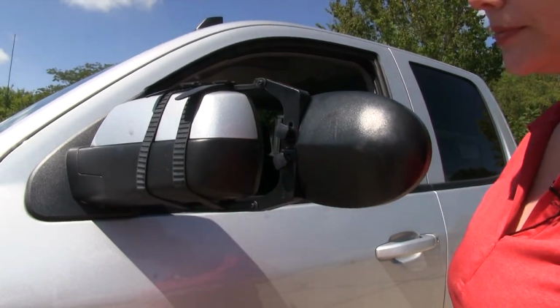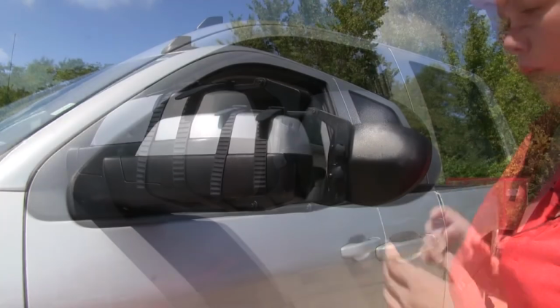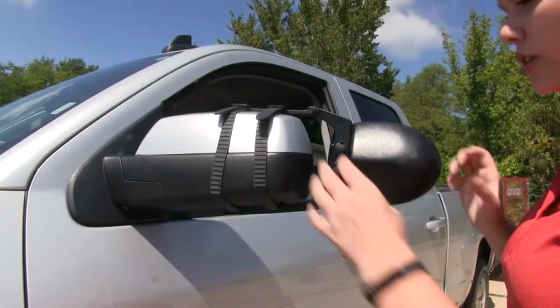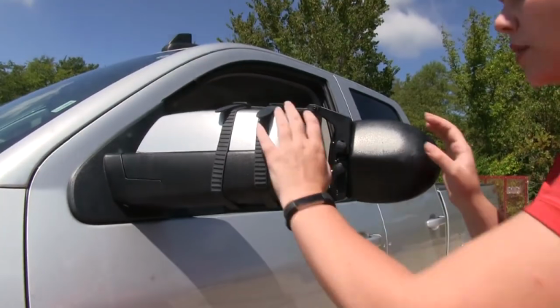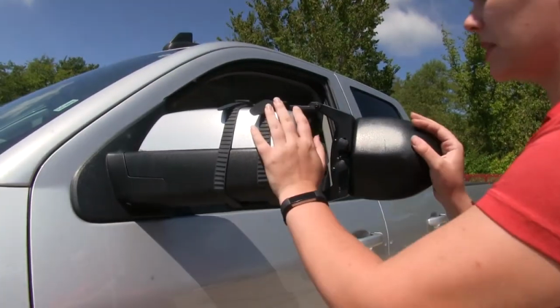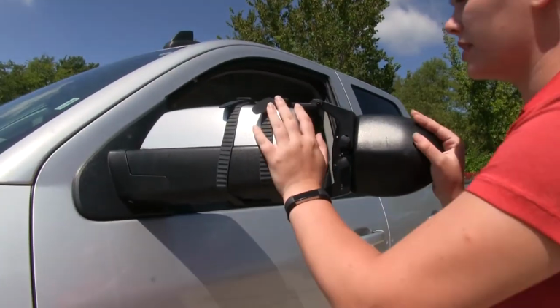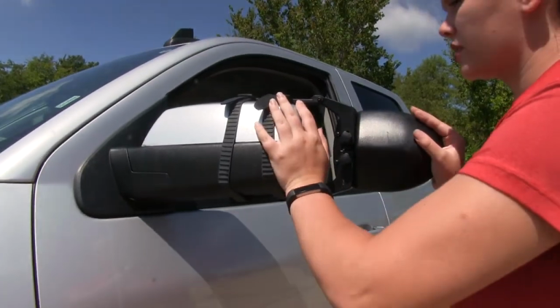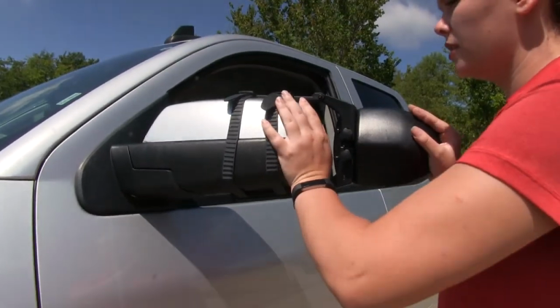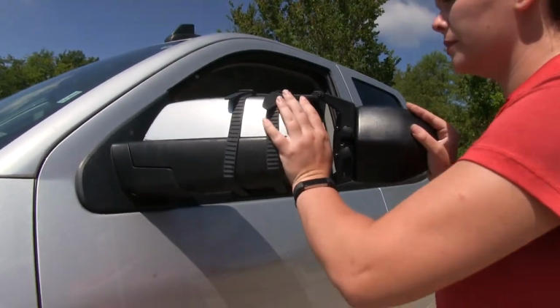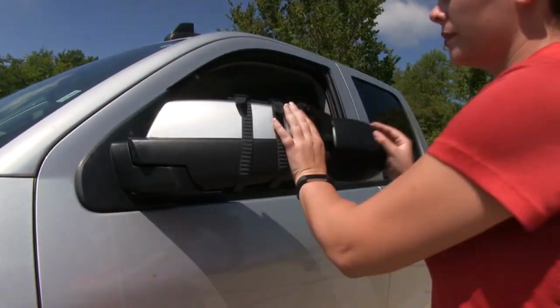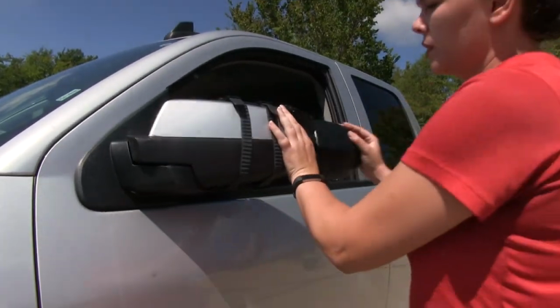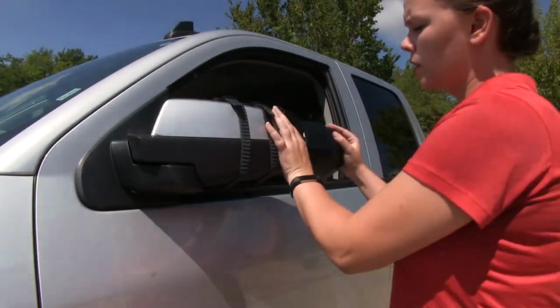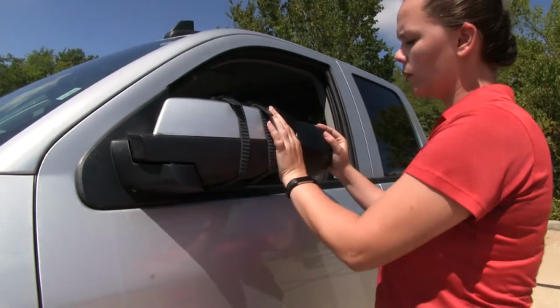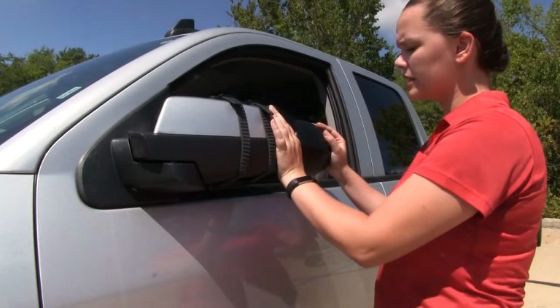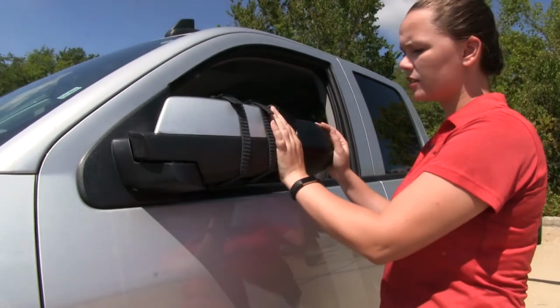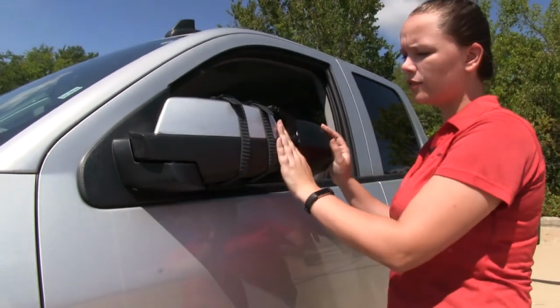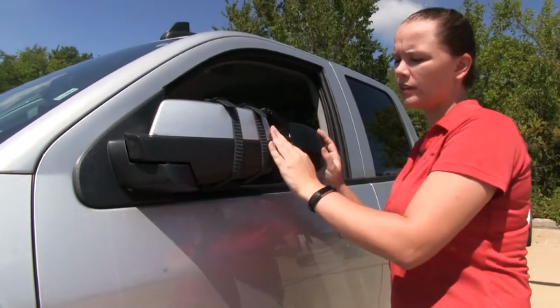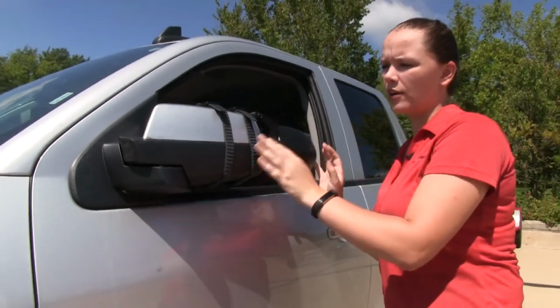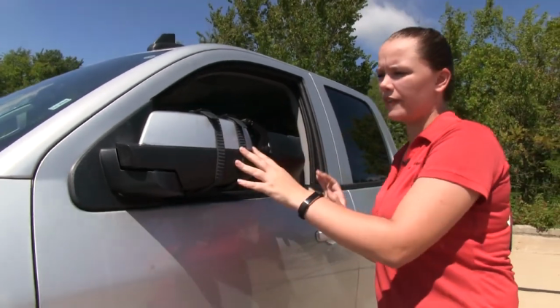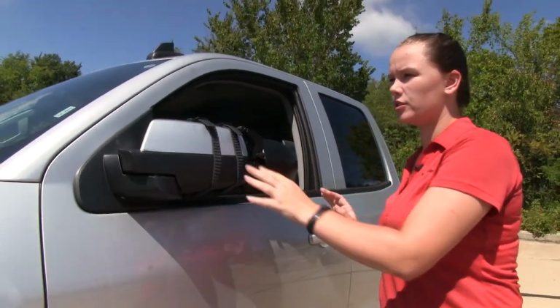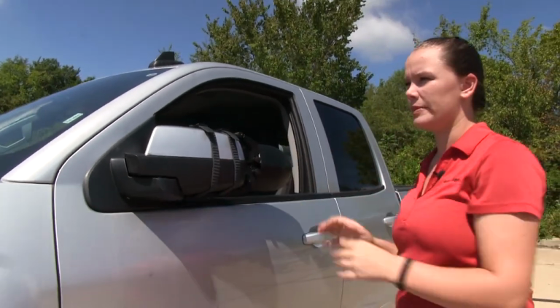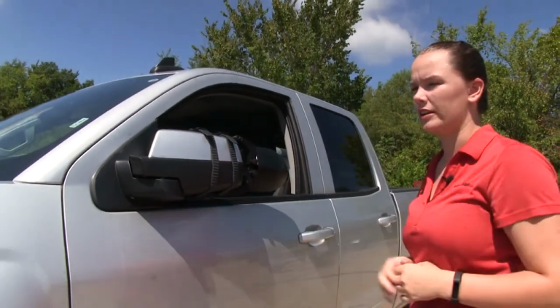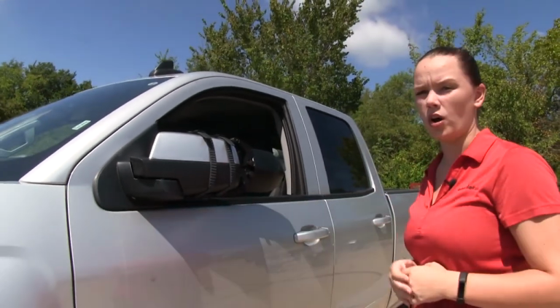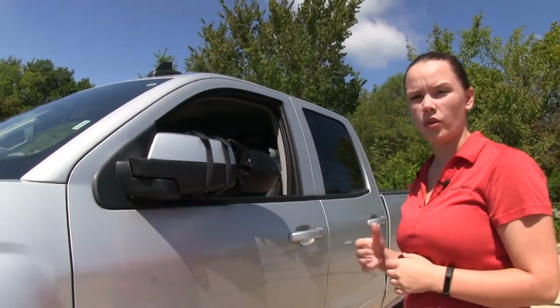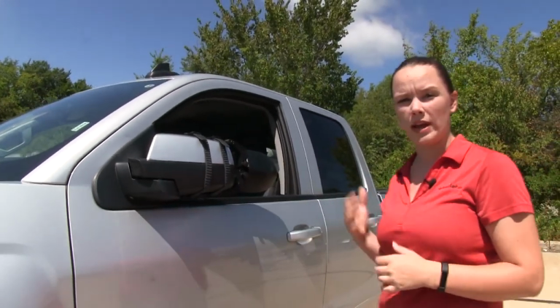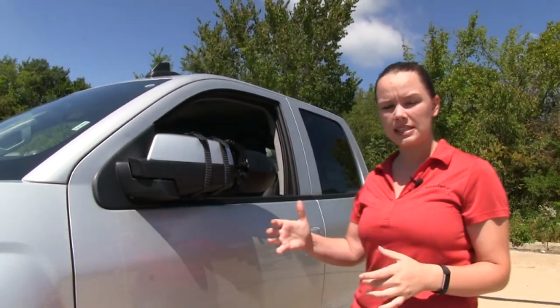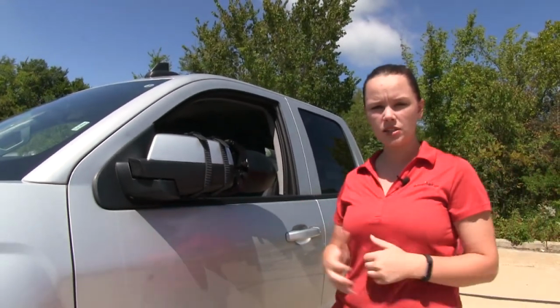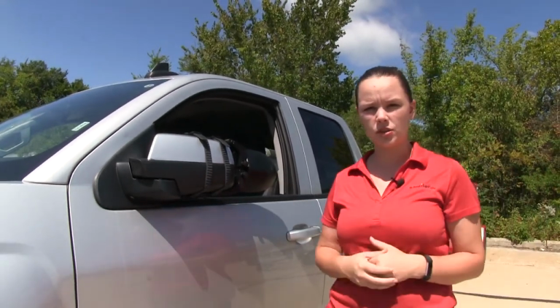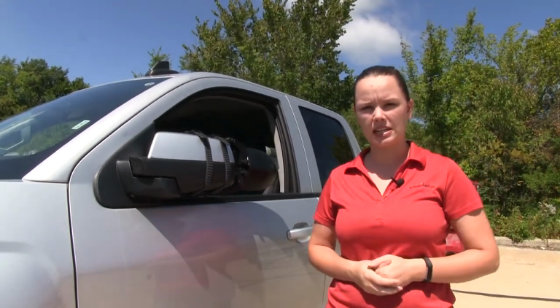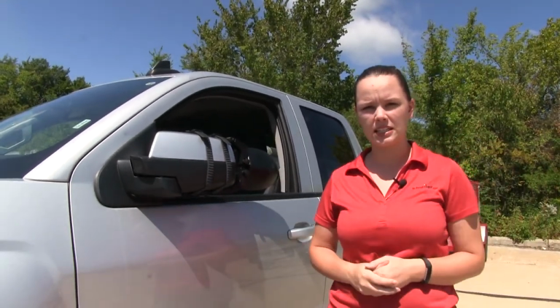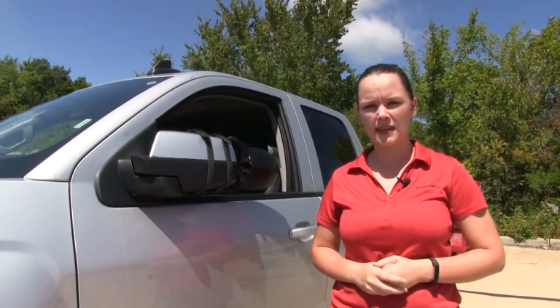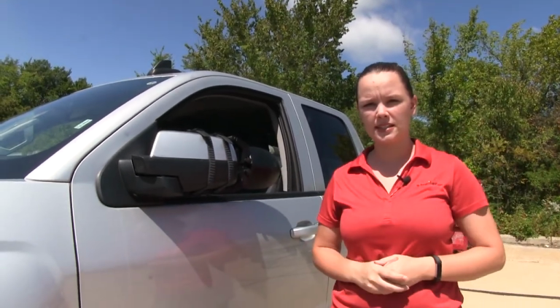With our towing mirror installed, we can still fold our factory mirror in all the way to get into those tight spaces.